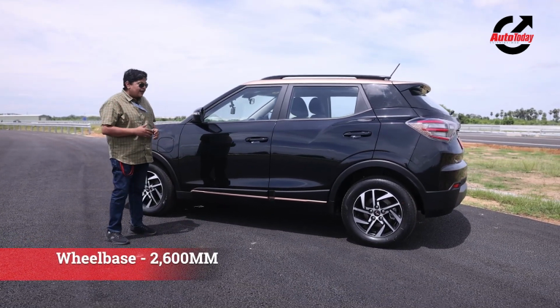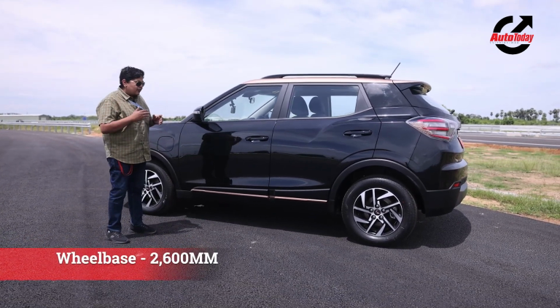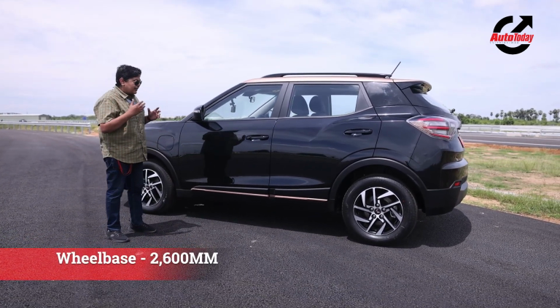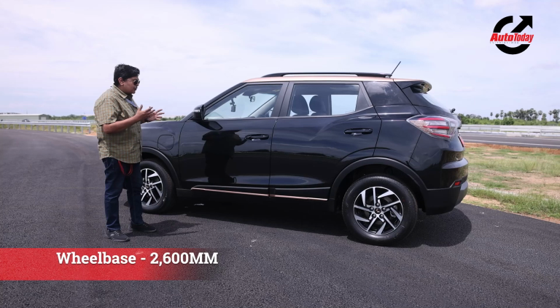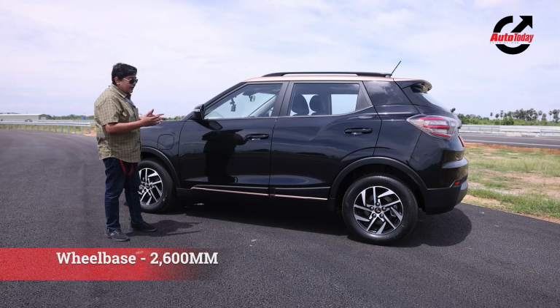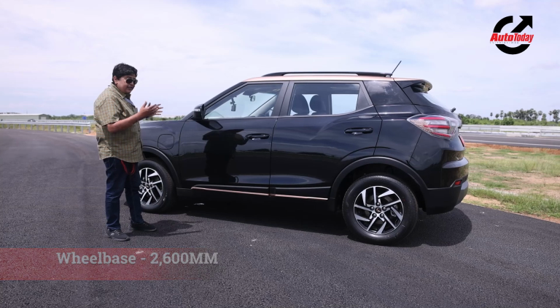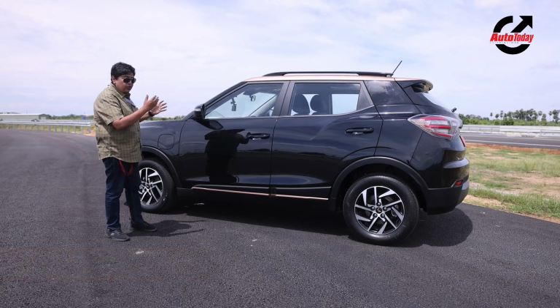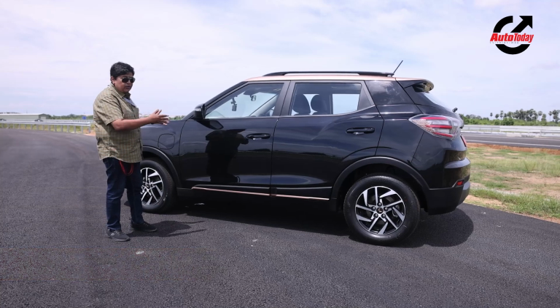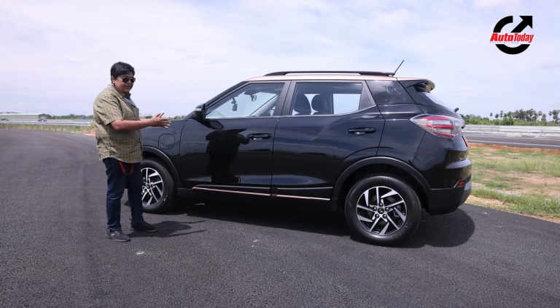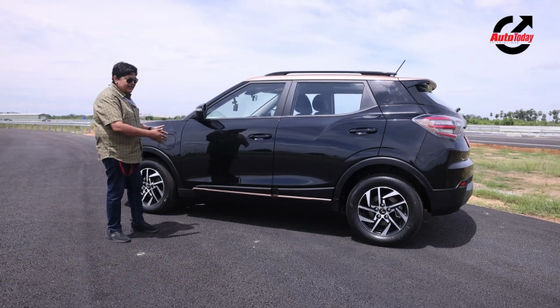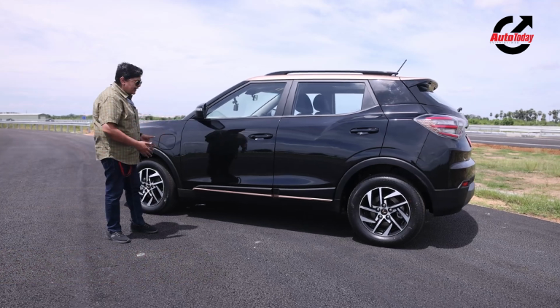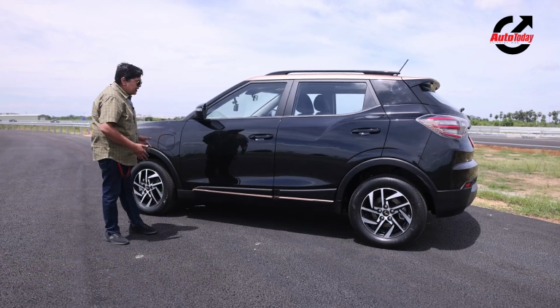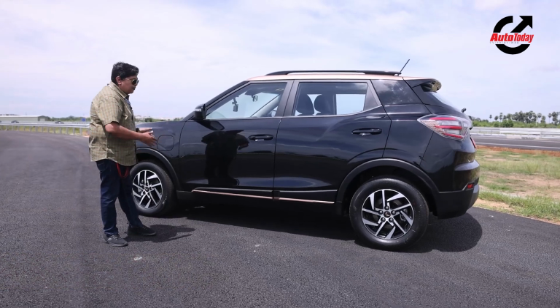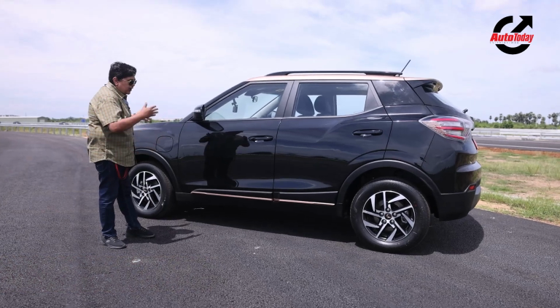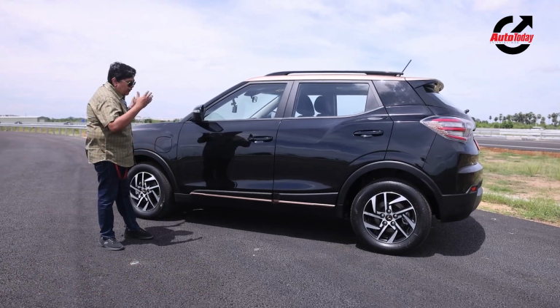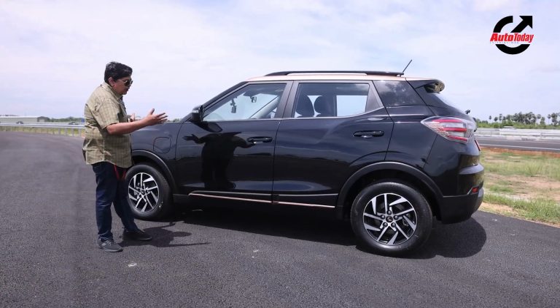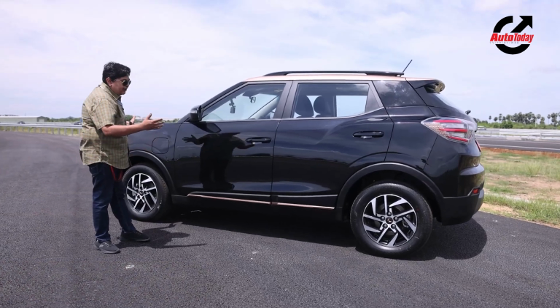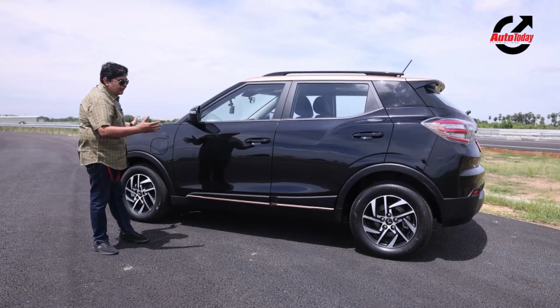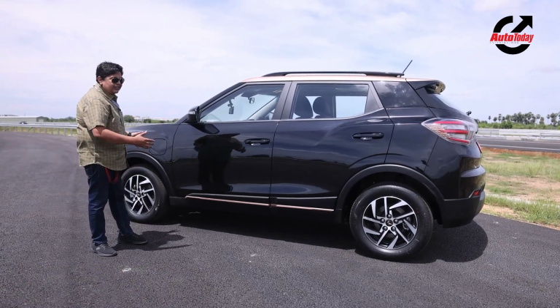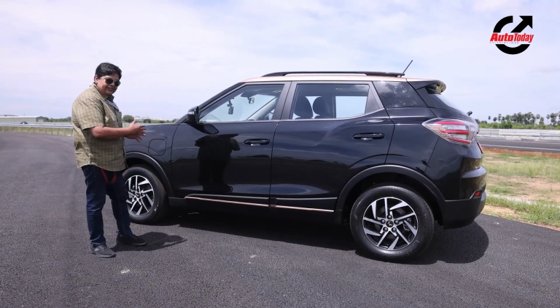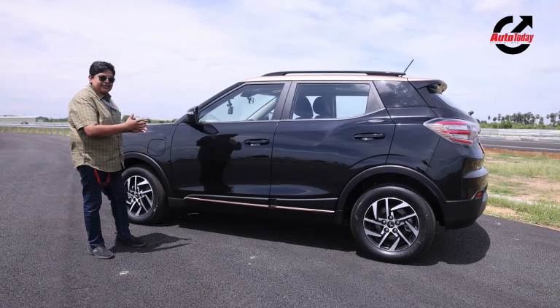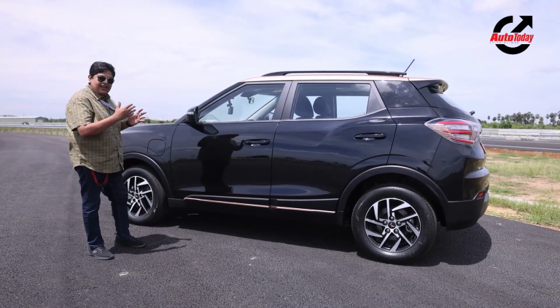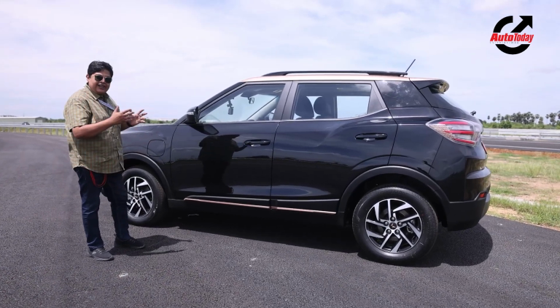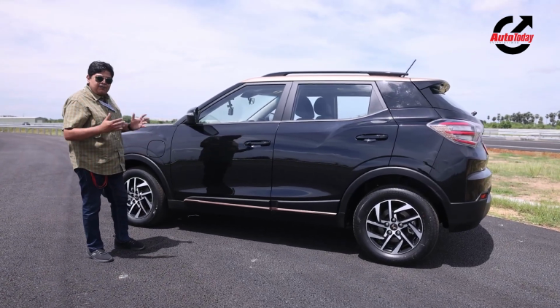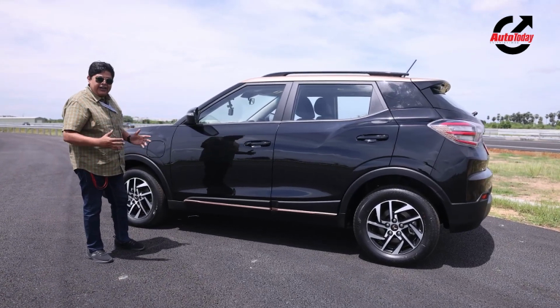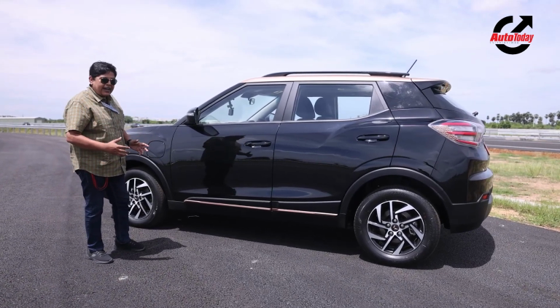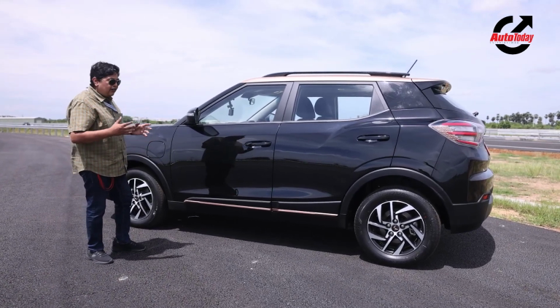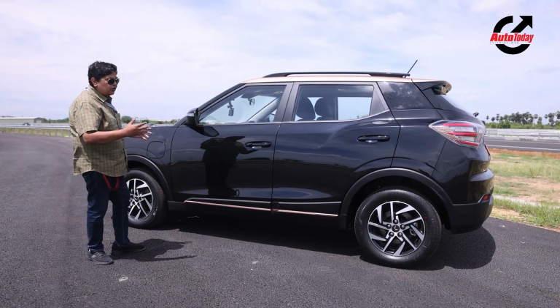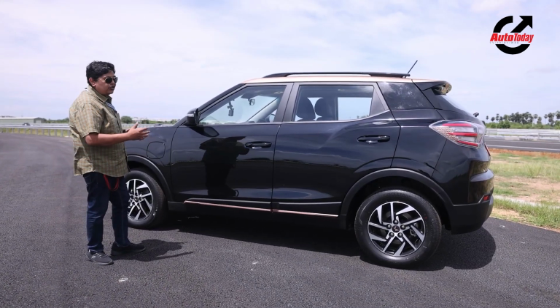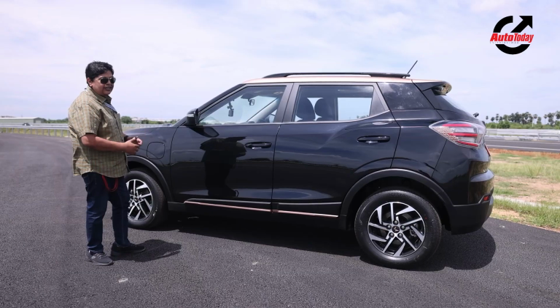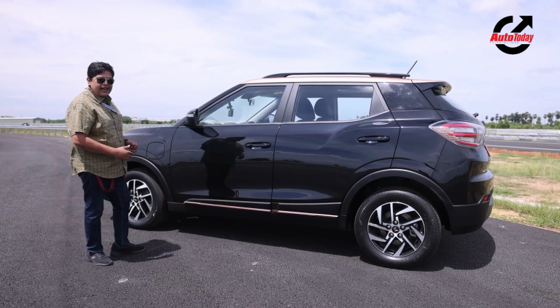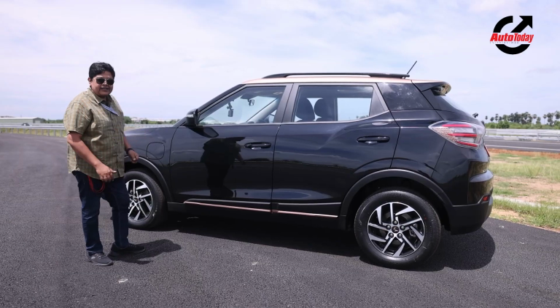When it comes to space, we will show you that inside. But in terms of overall dimensions, this car is big and looks rather handsome.